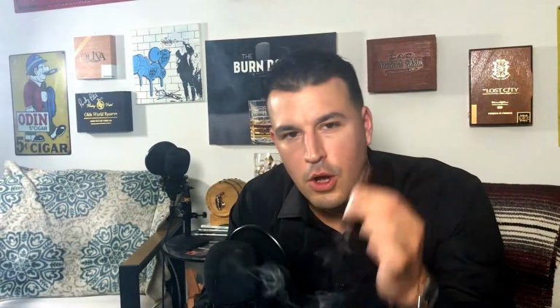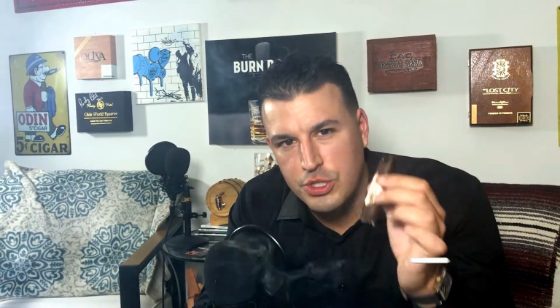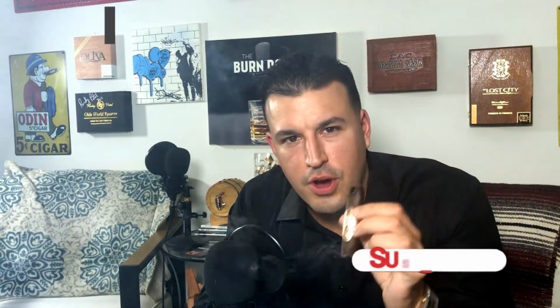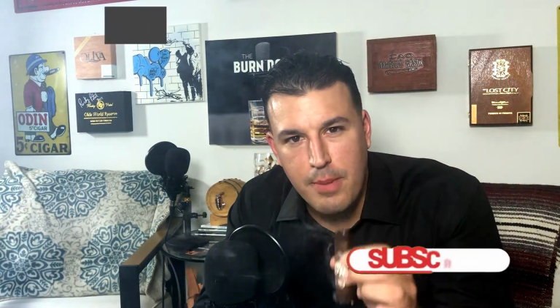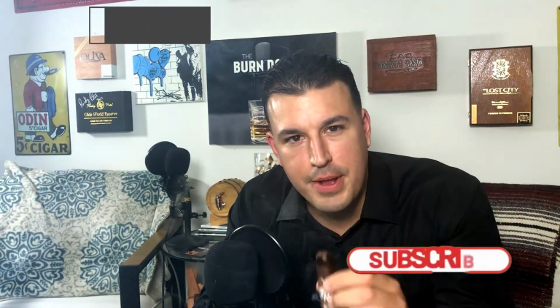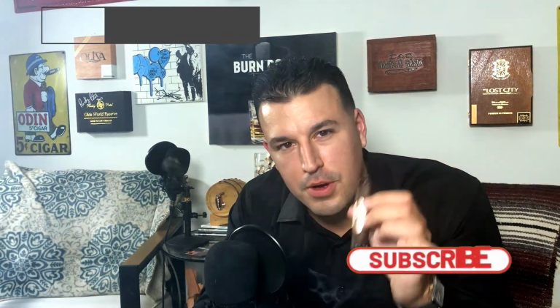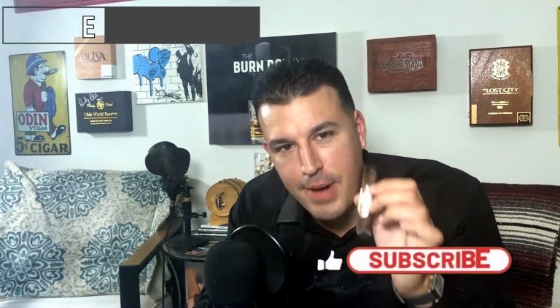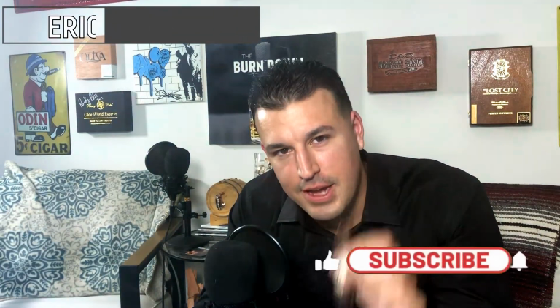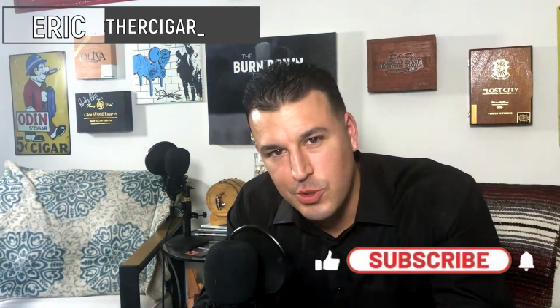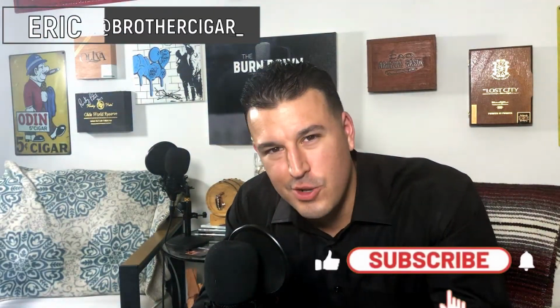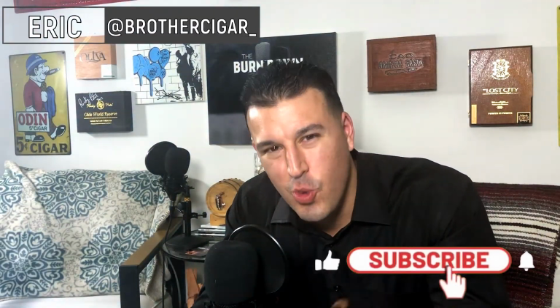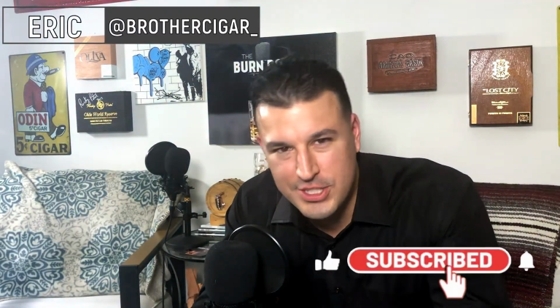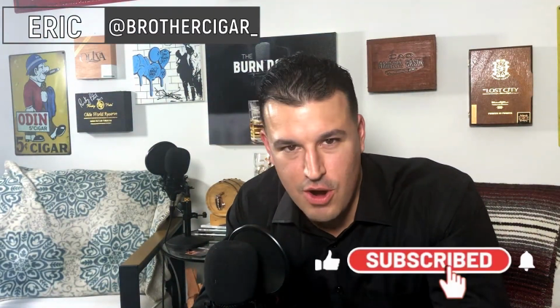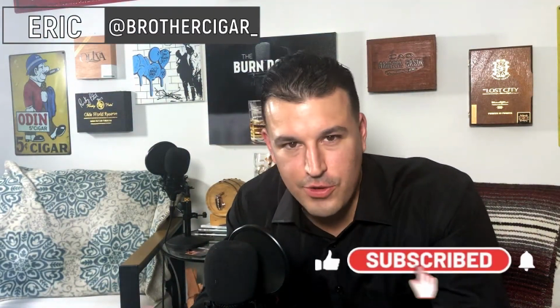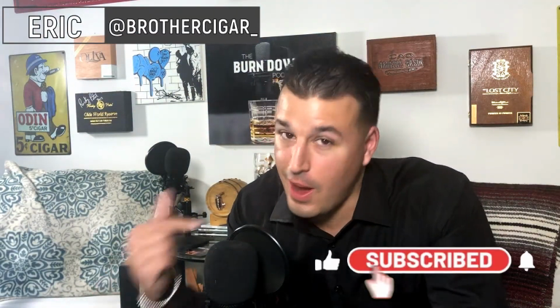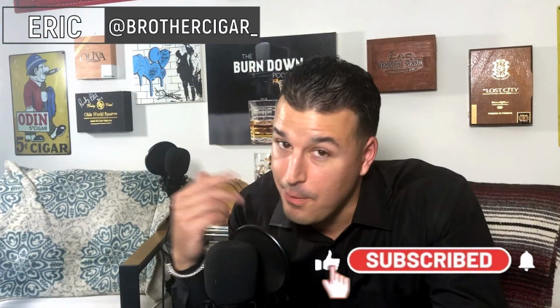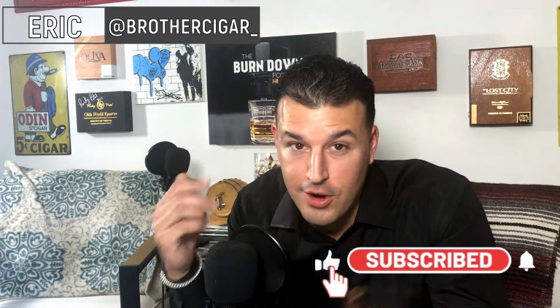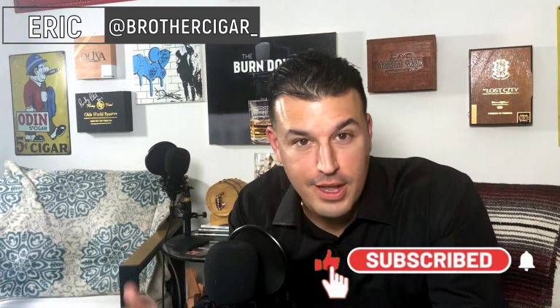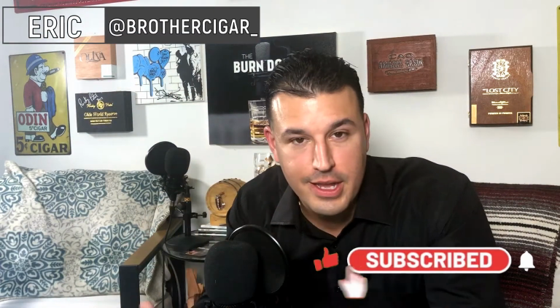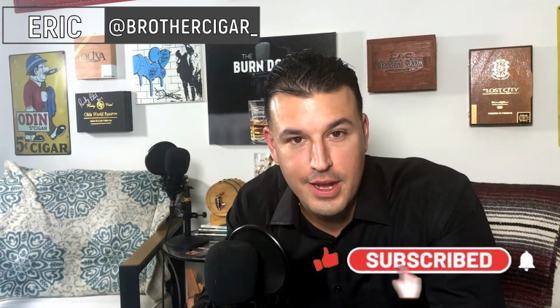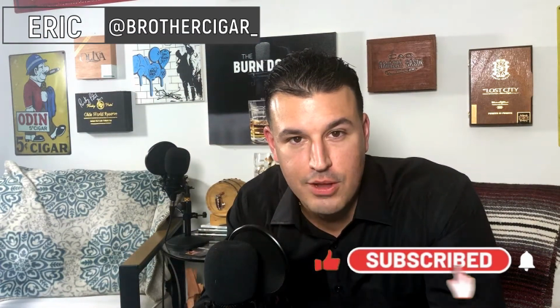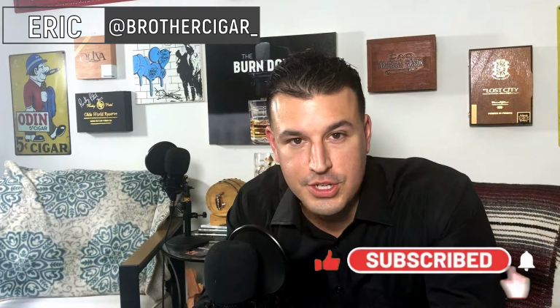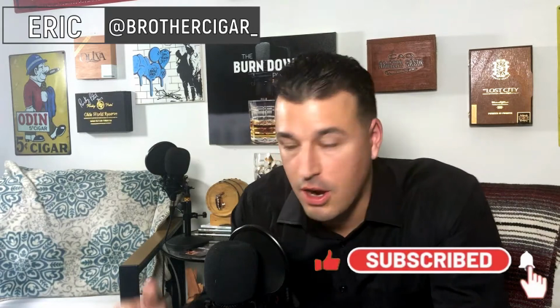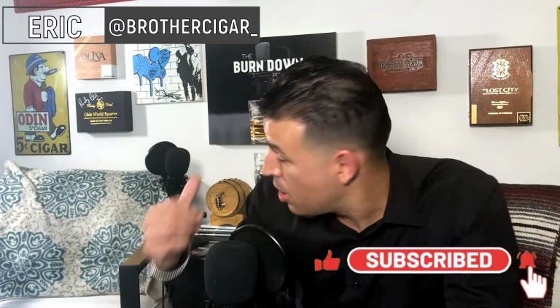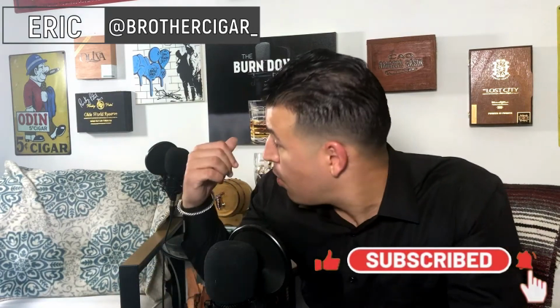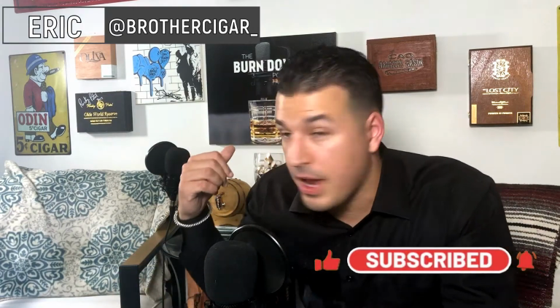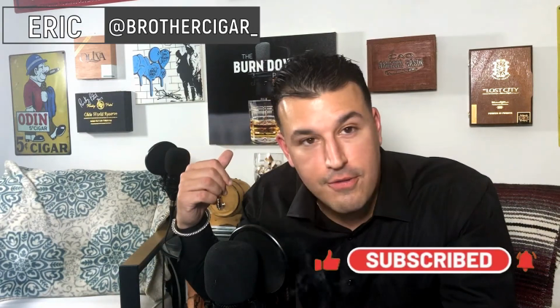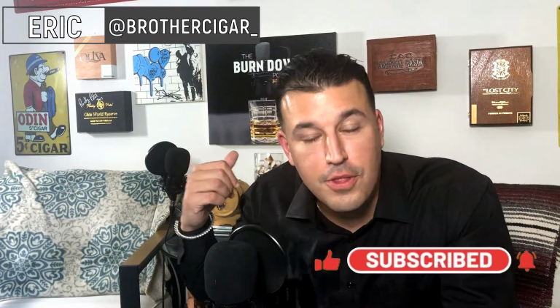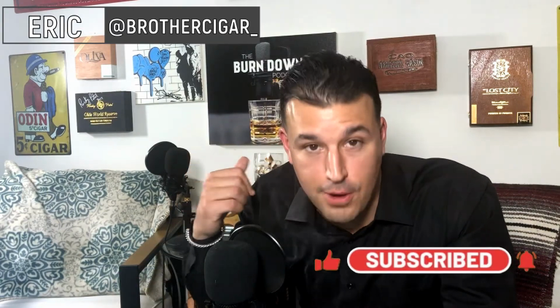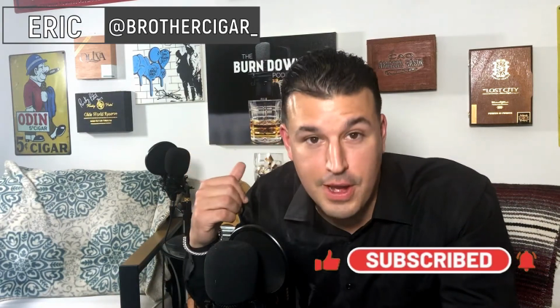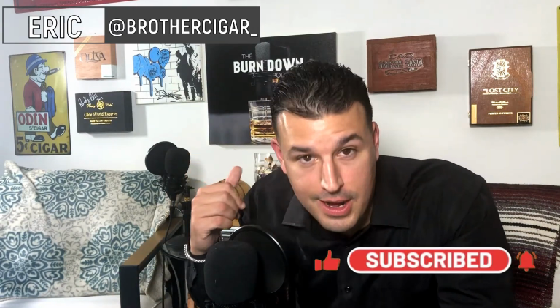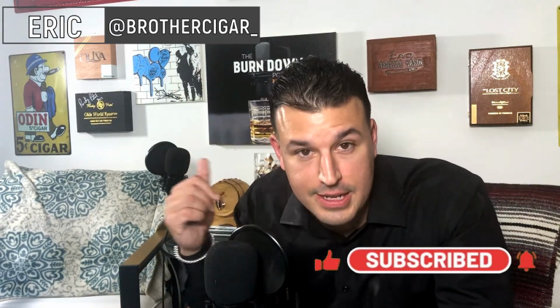What's going on everybody? Welcome back to another quick cigar review. I'm Eric, aka Brother Cigar, one half of the Burndown Podcast.